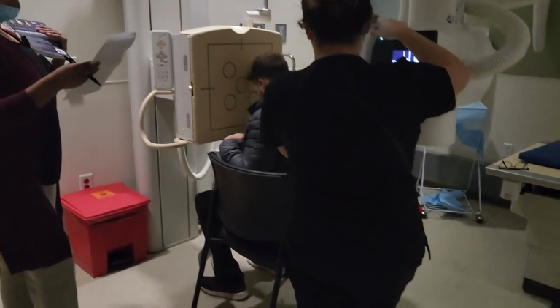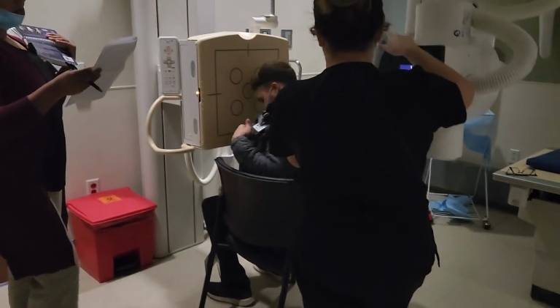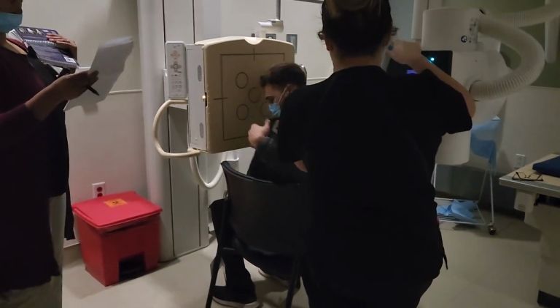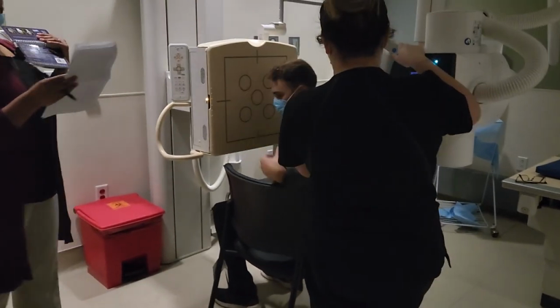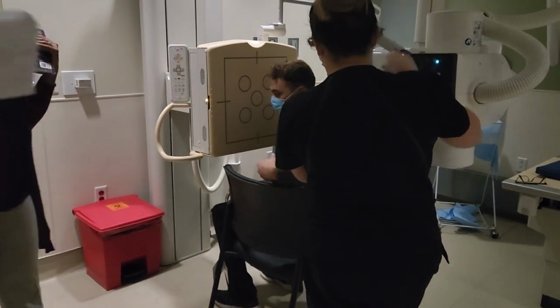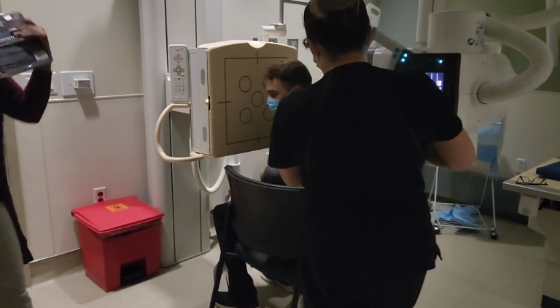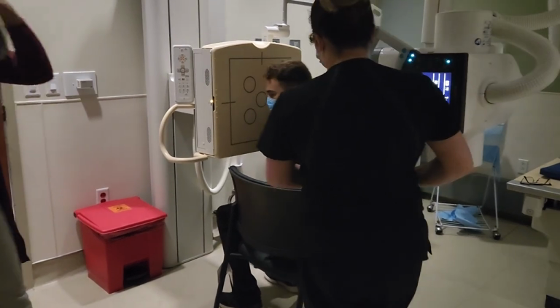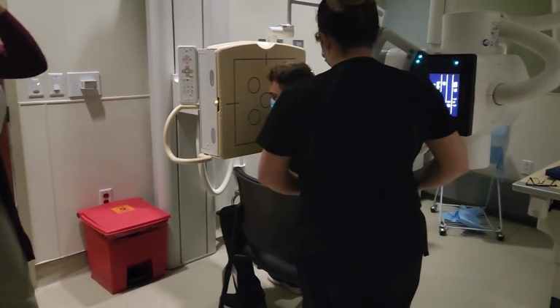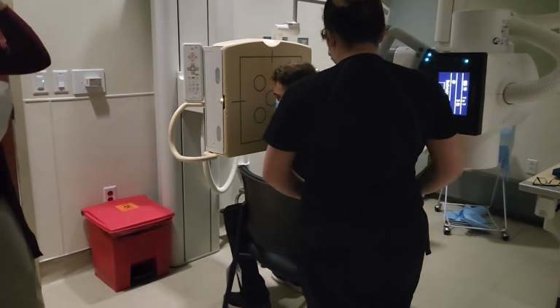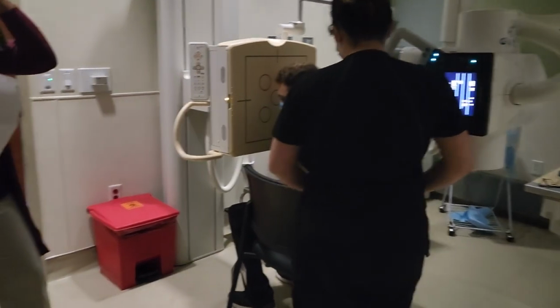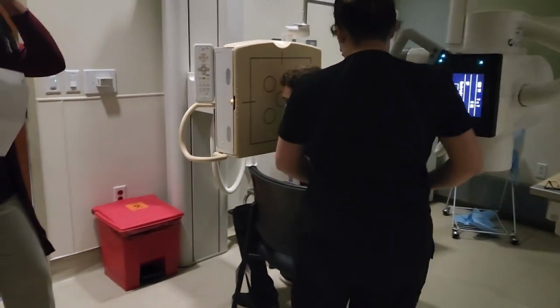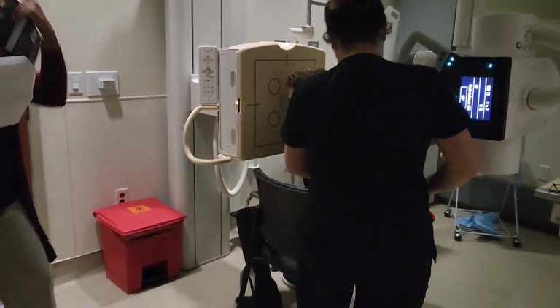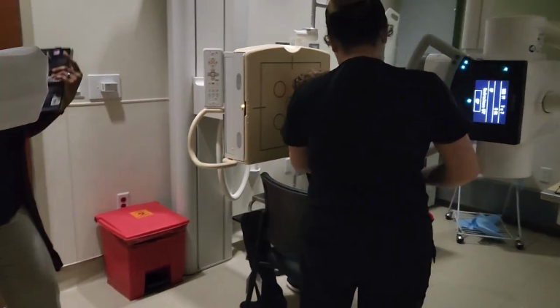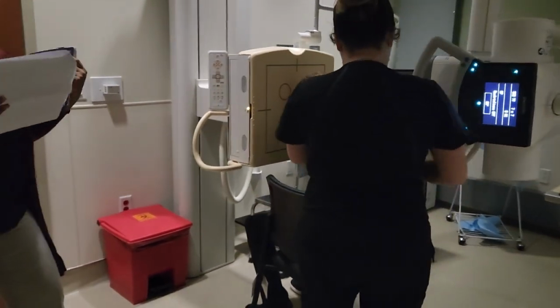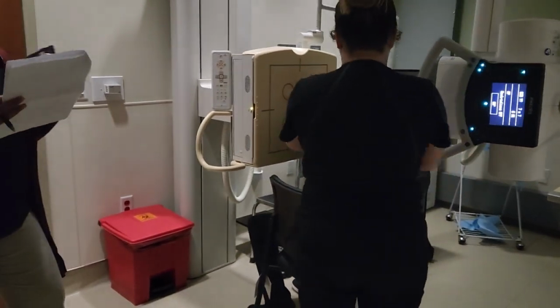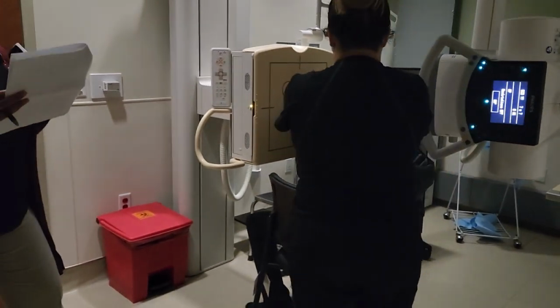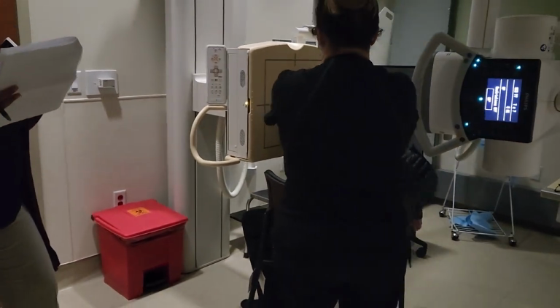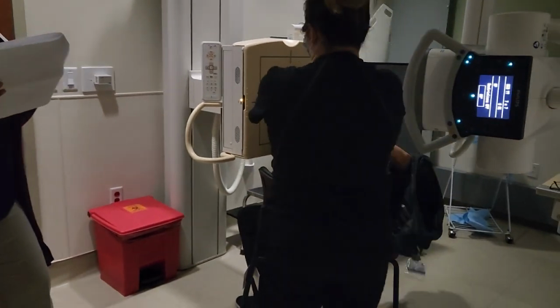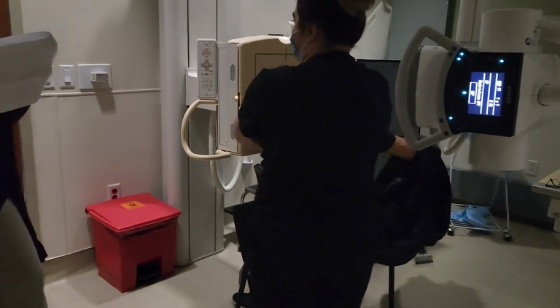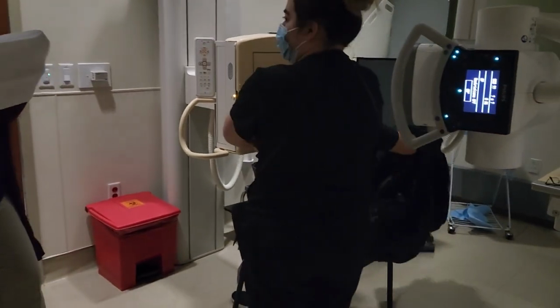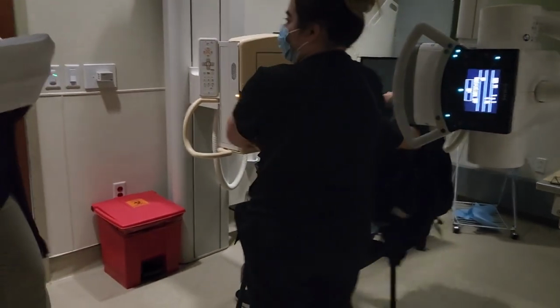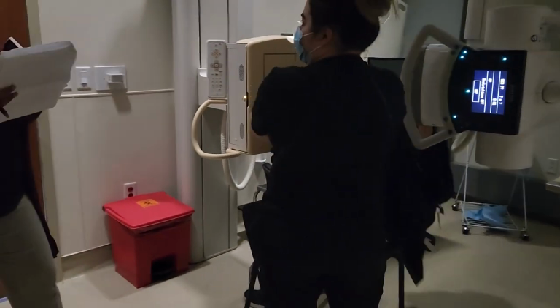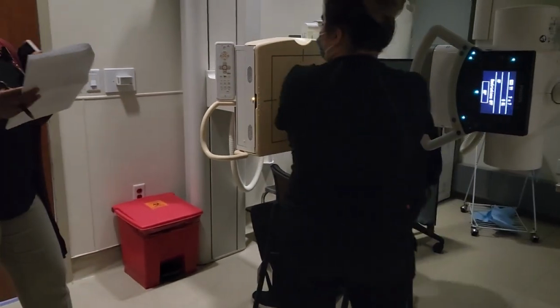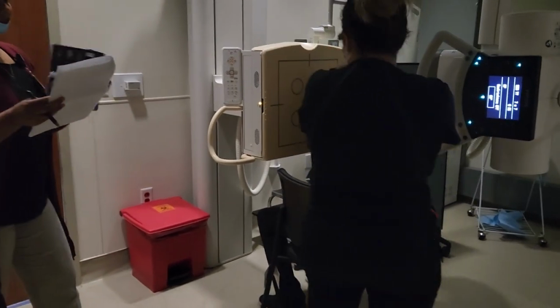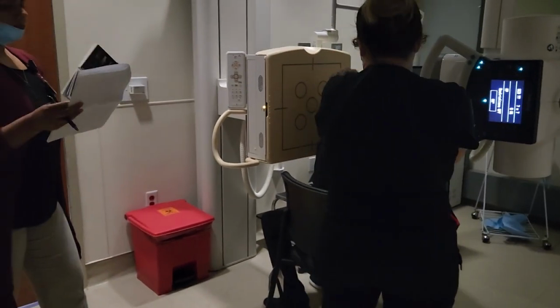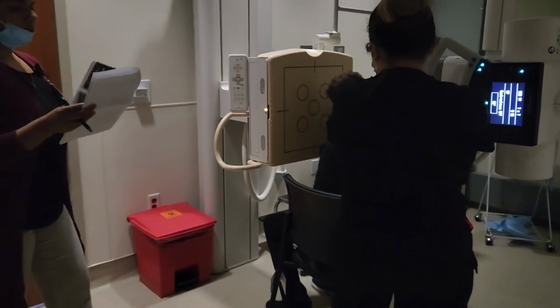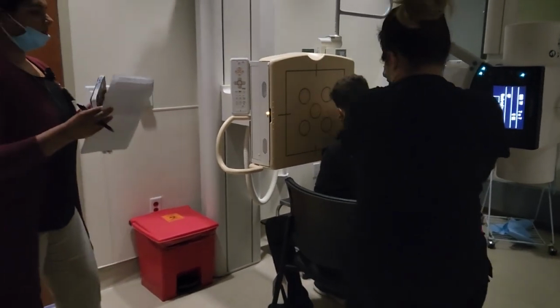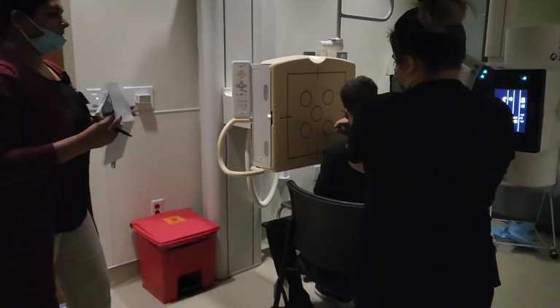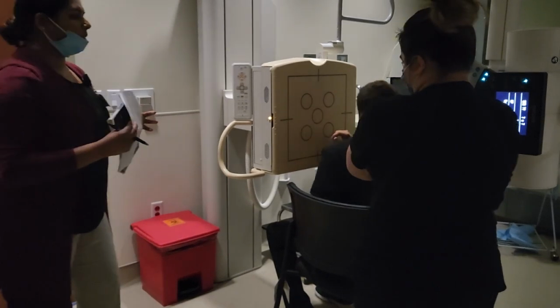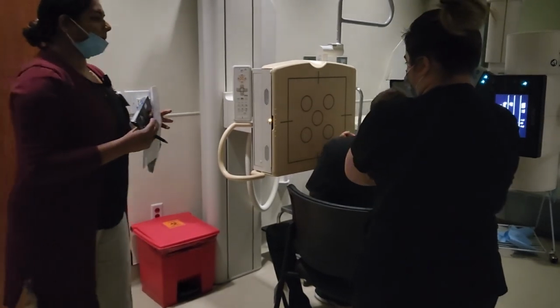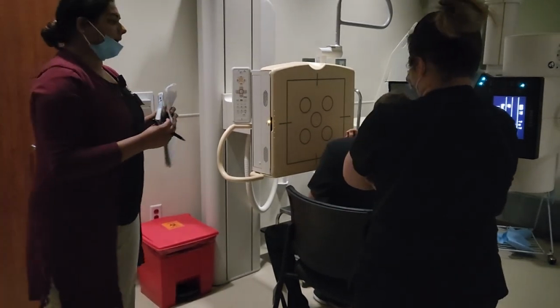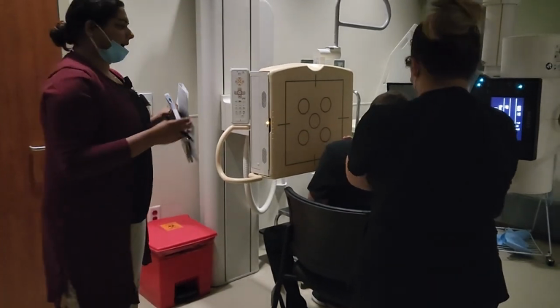We're going to start off with the skull. We have four positions for the skull. We'll start with the PA.